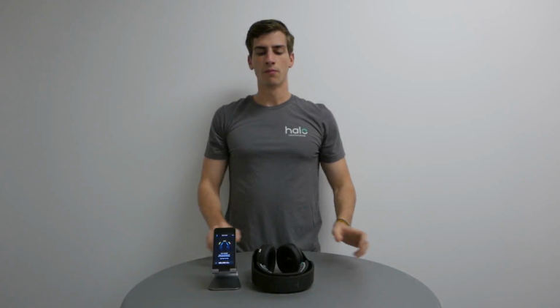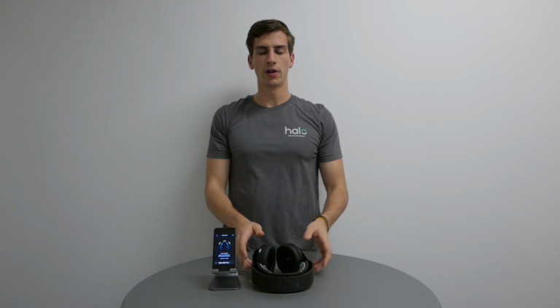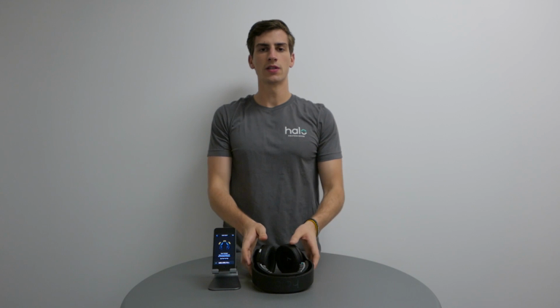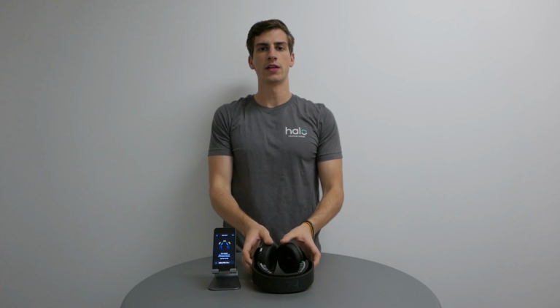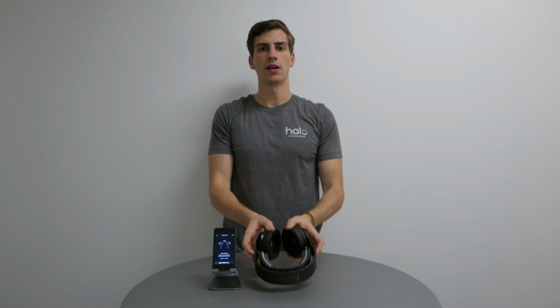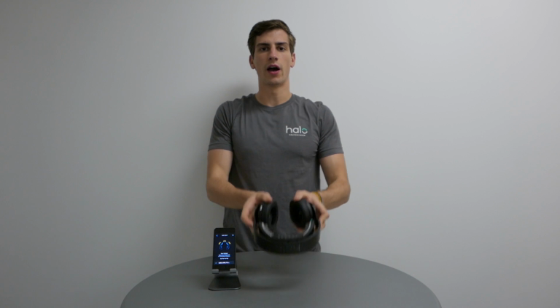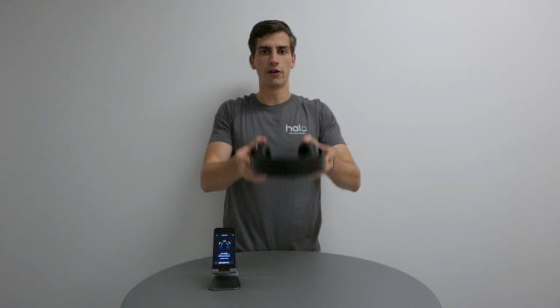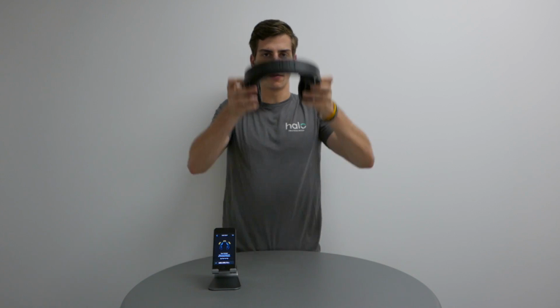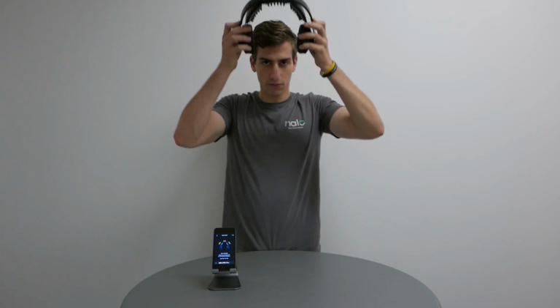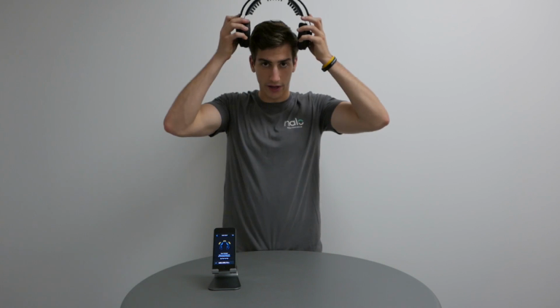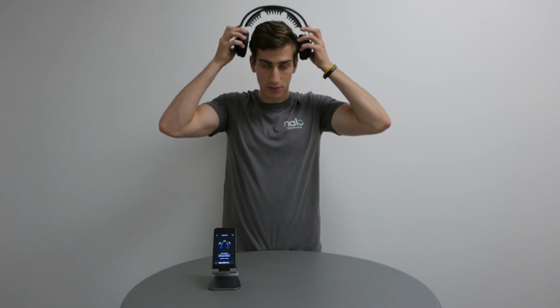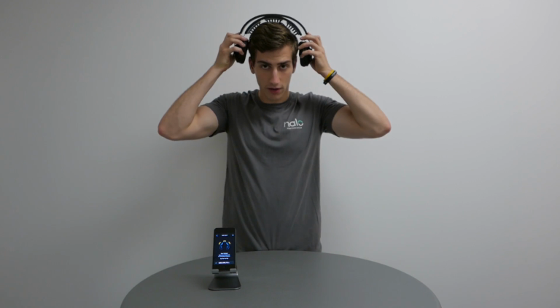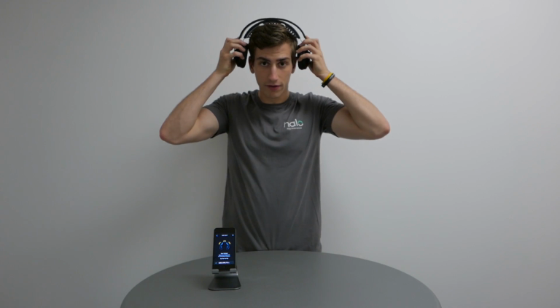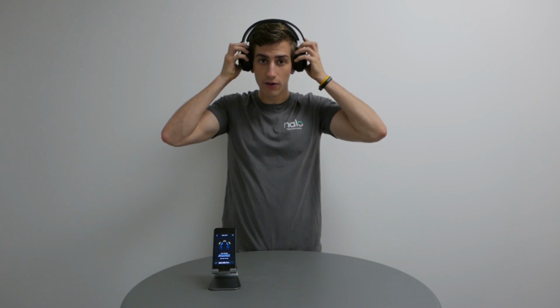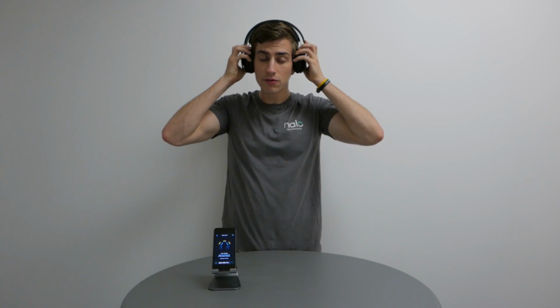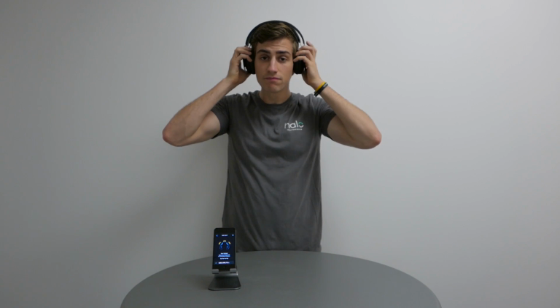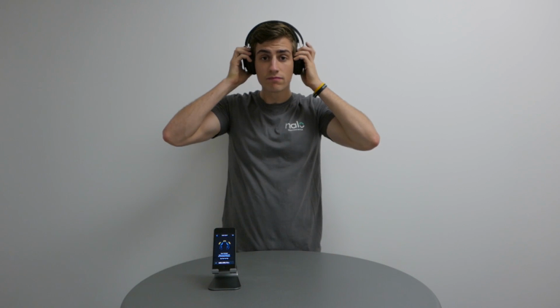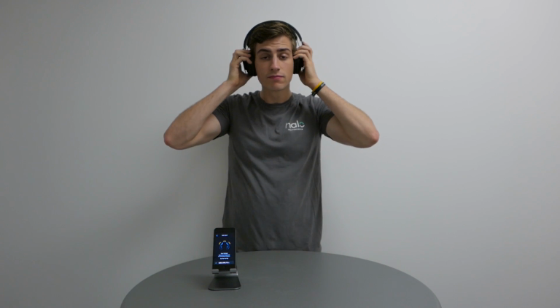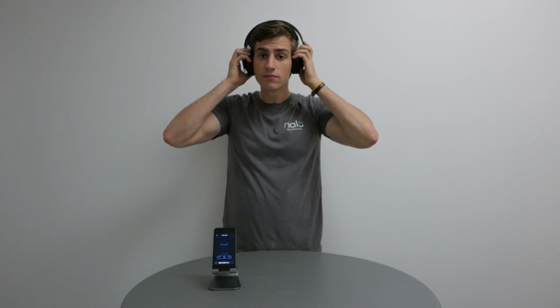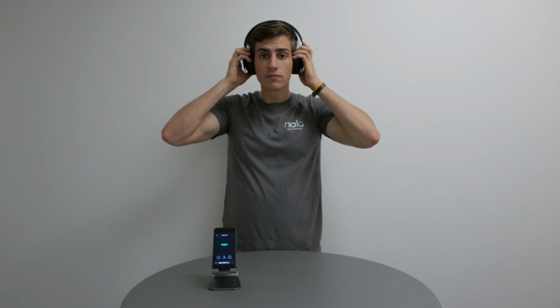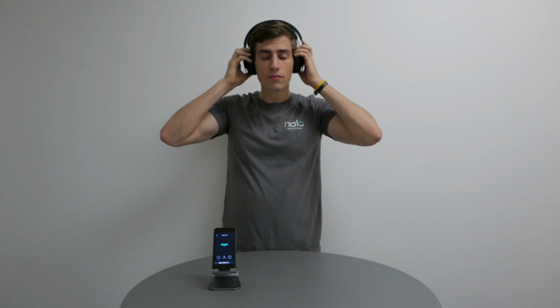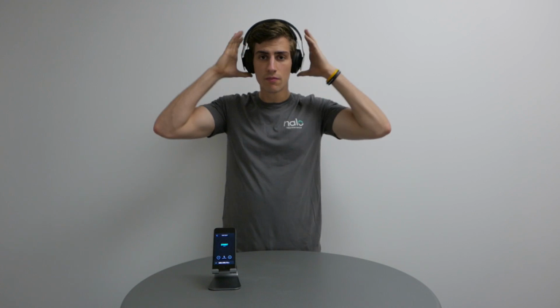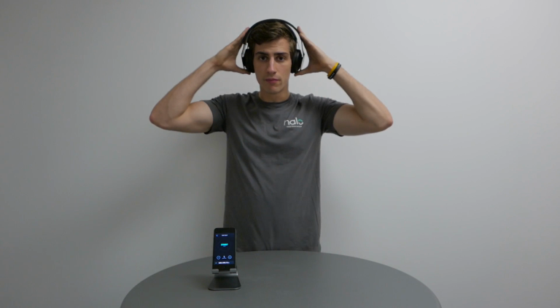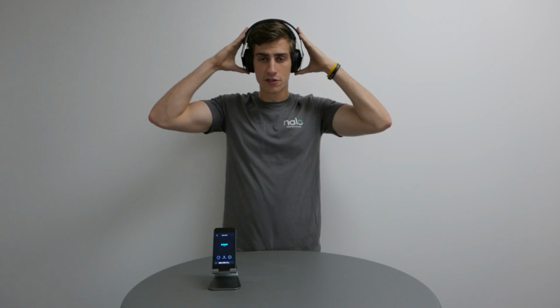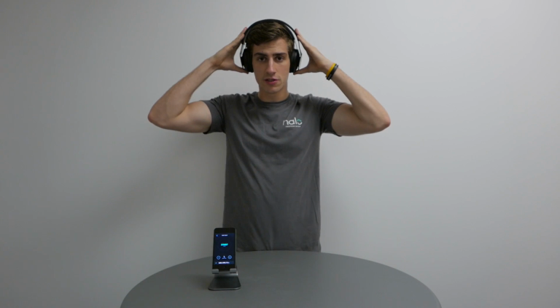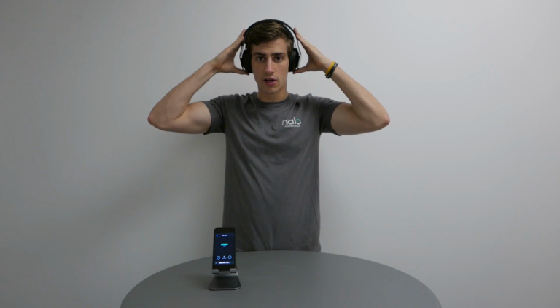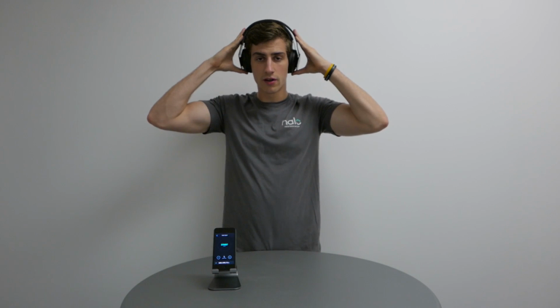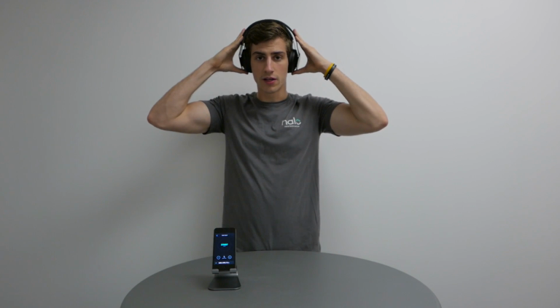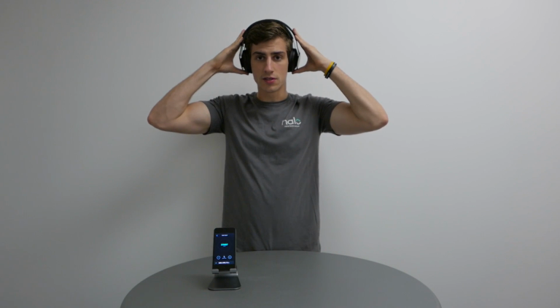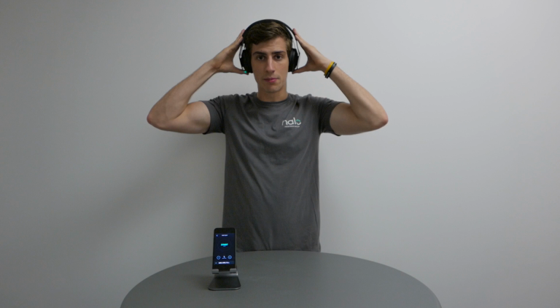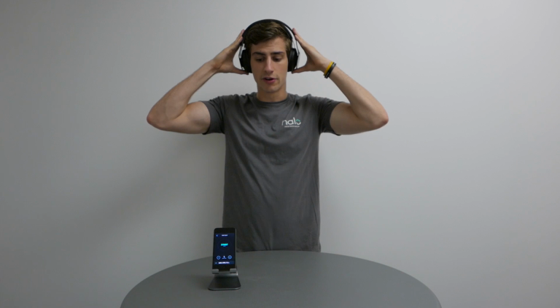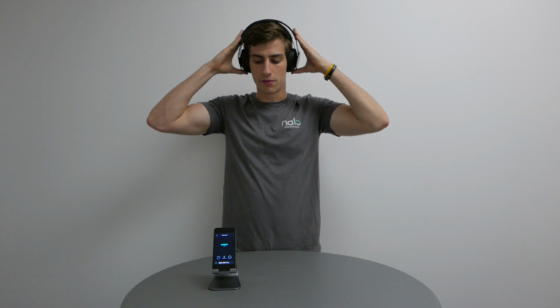Place the headset on your head like any pair of headphones. Make sure it's snug against the top of your head.